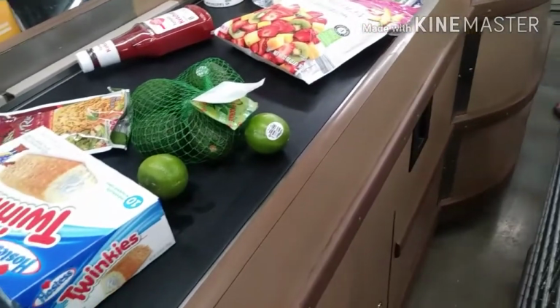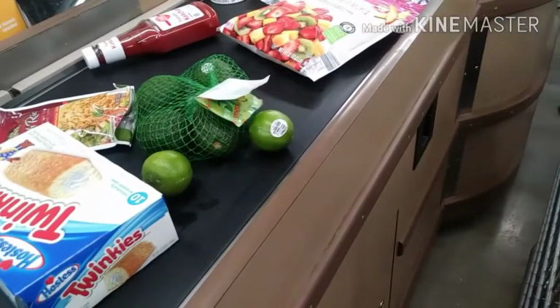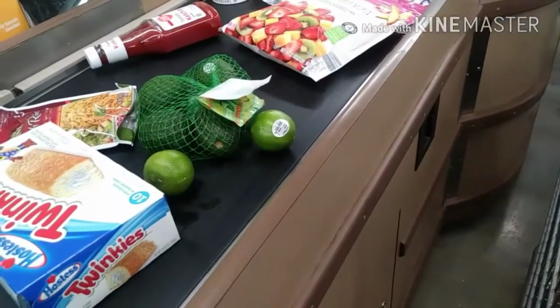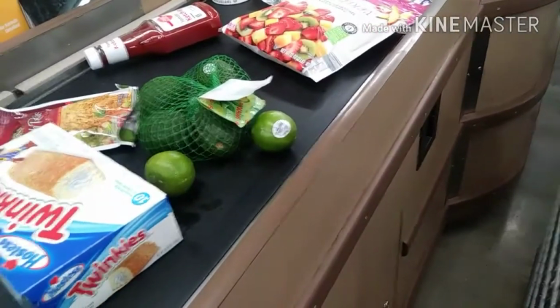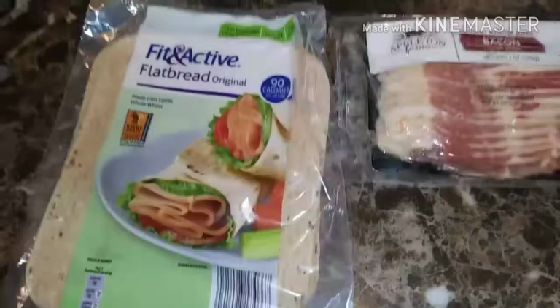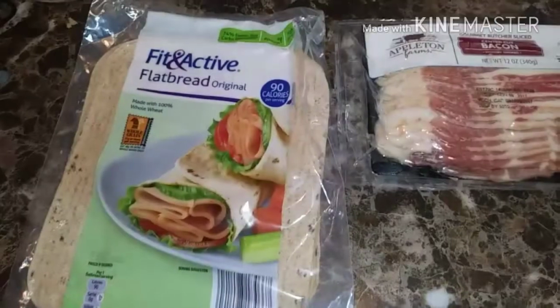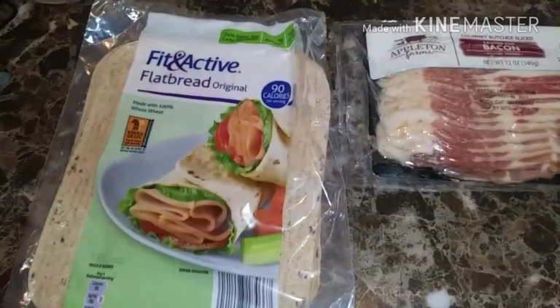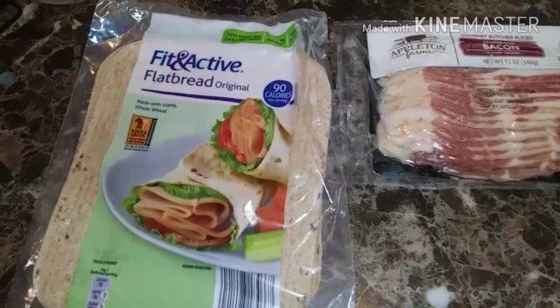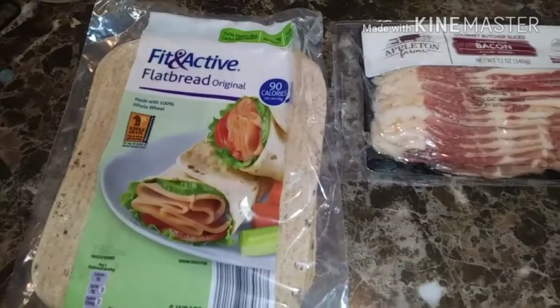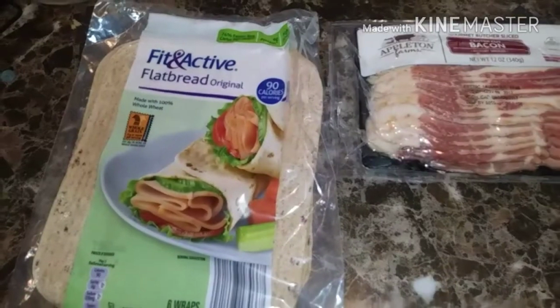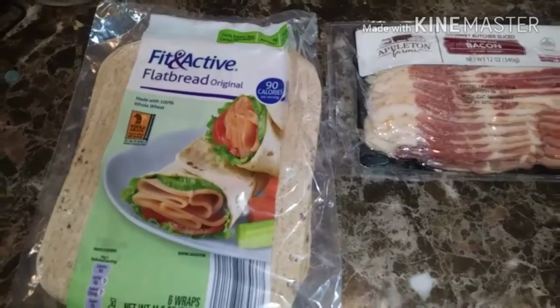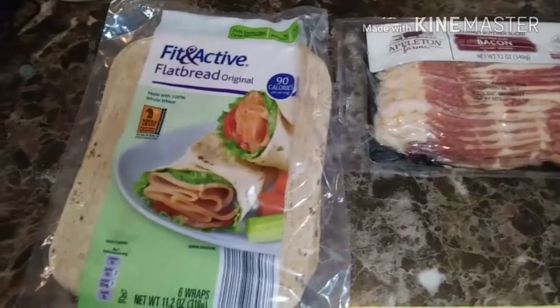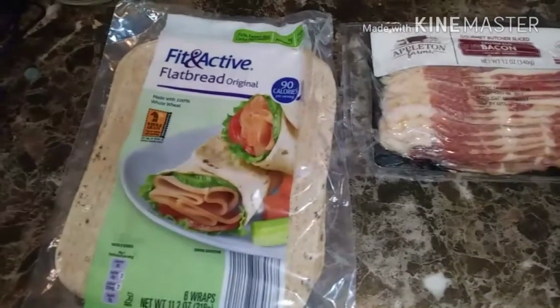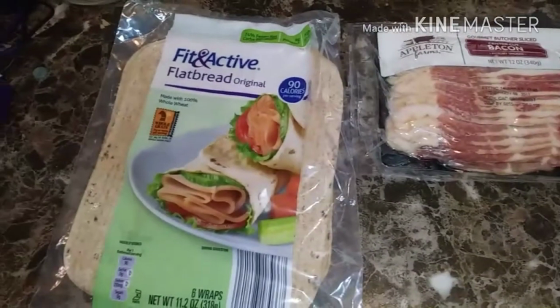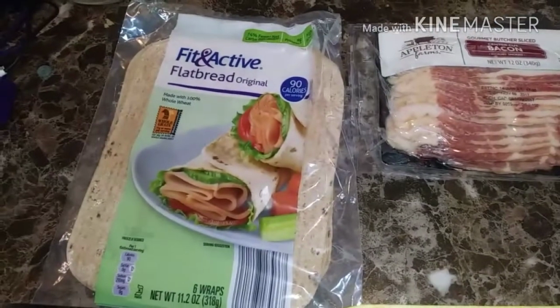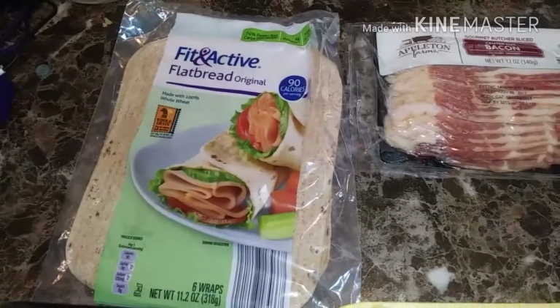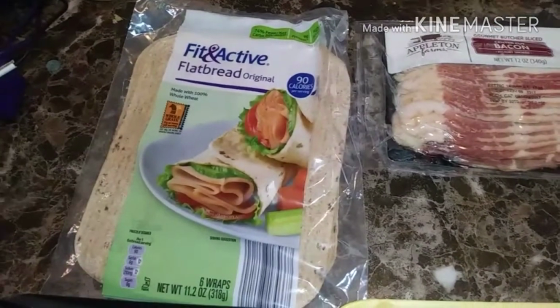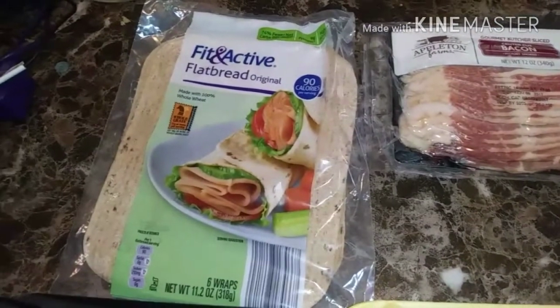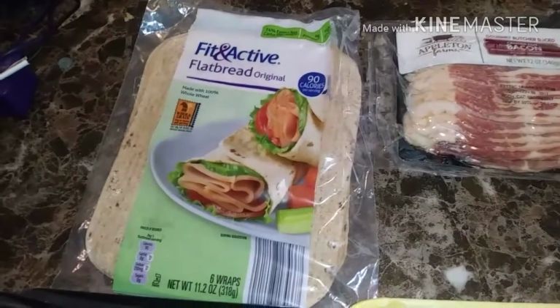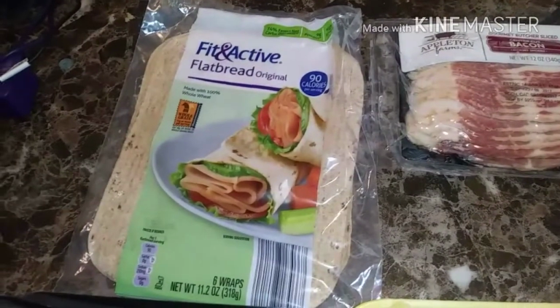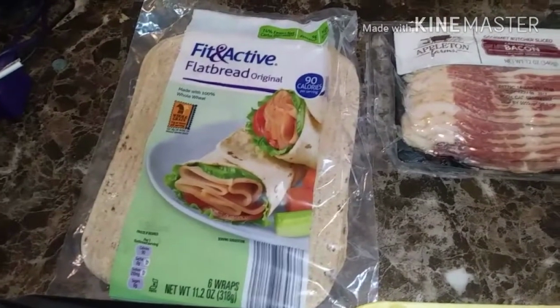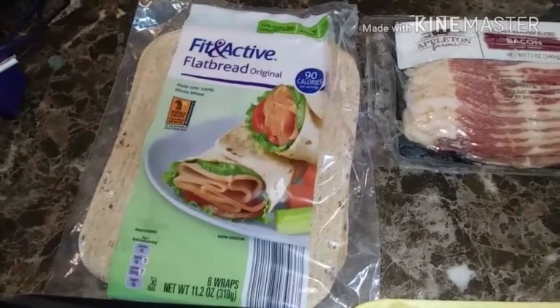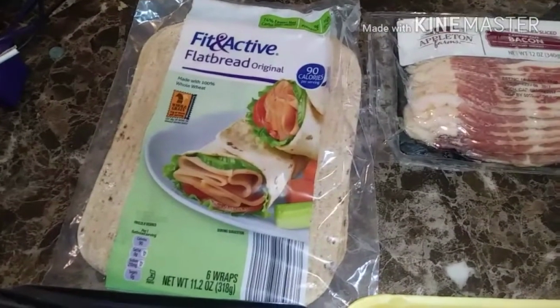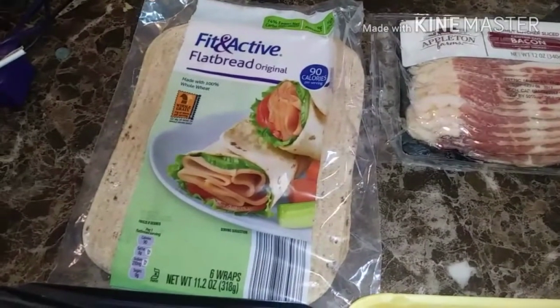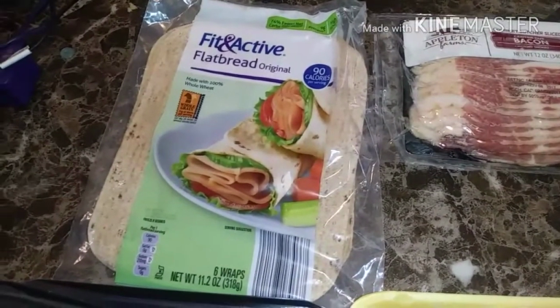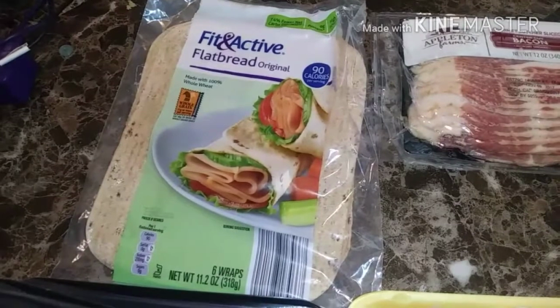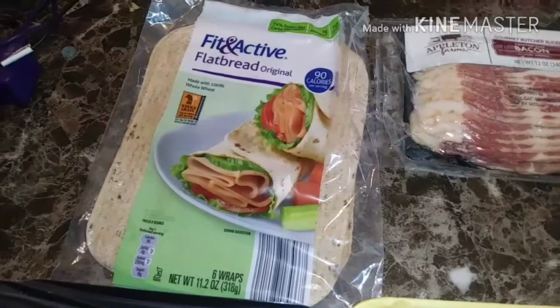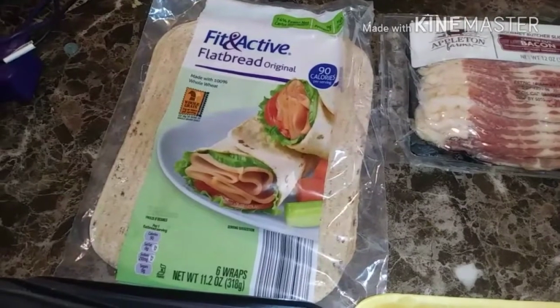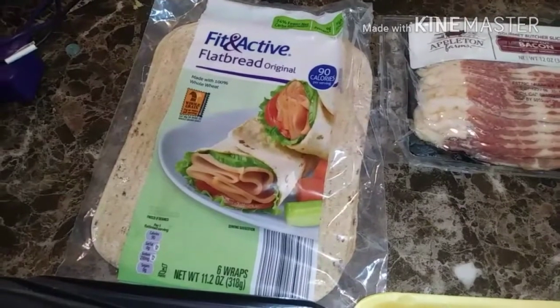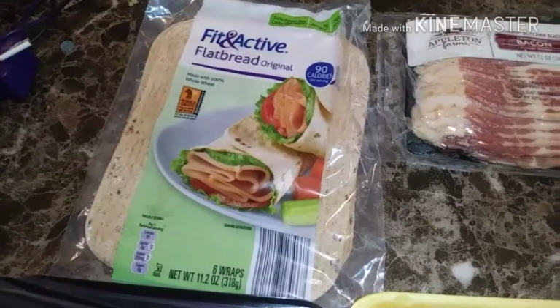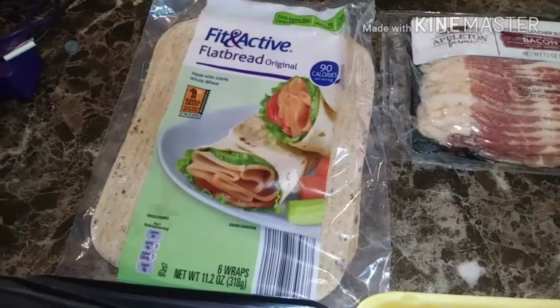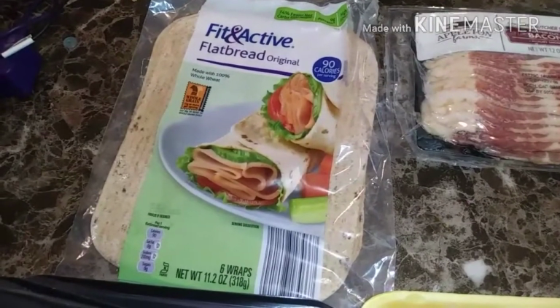Hey guys, I'm back with another grocery haul. It's an Aldi's grocery haul. So let's get started.